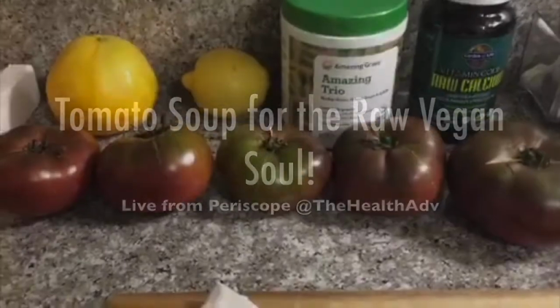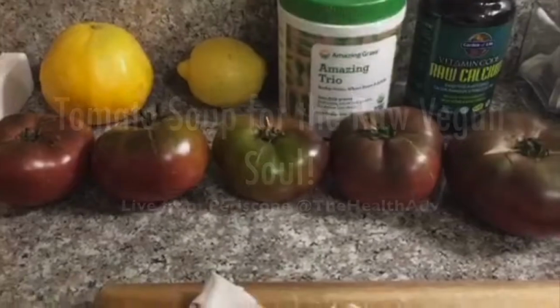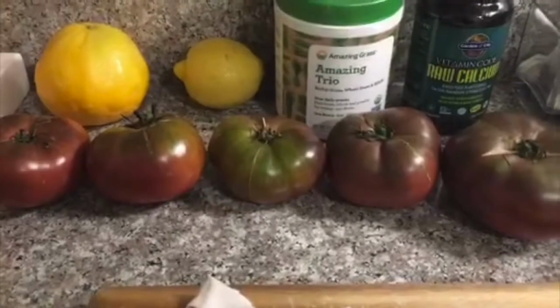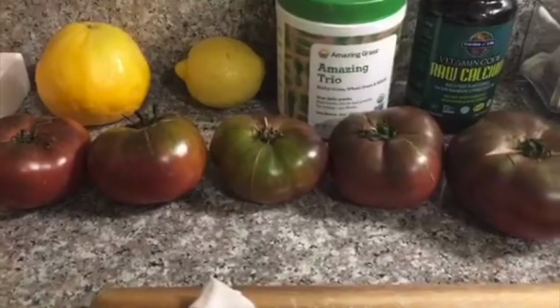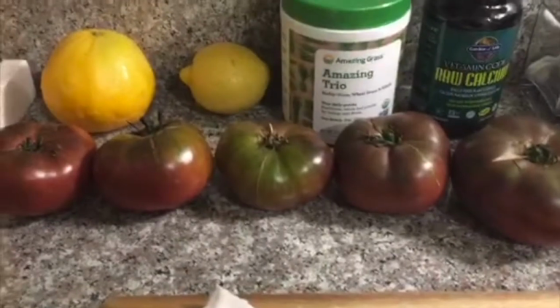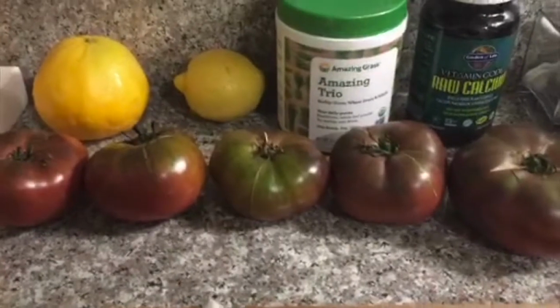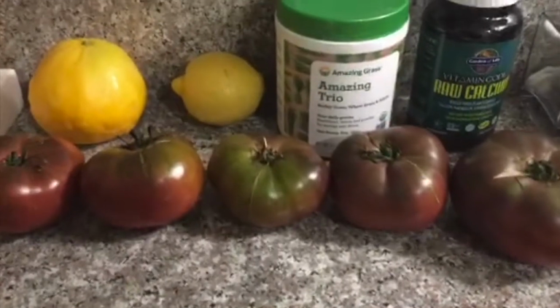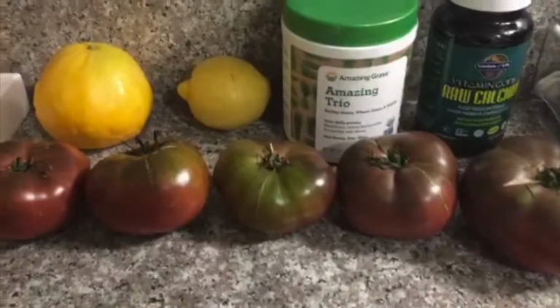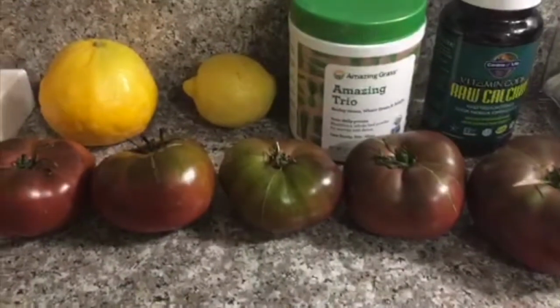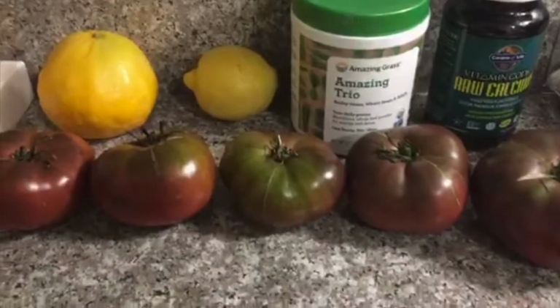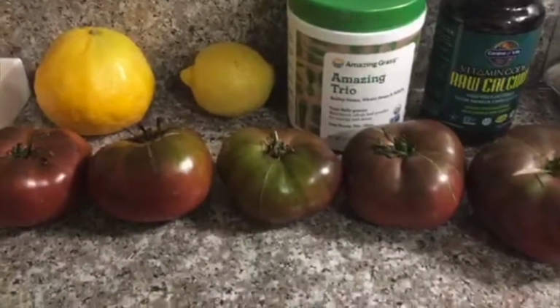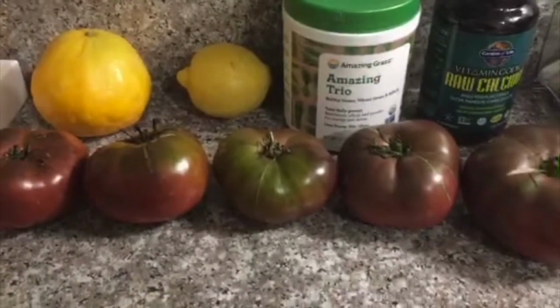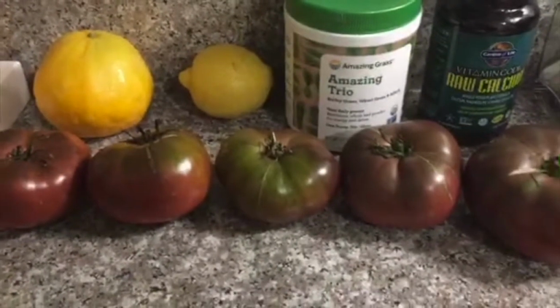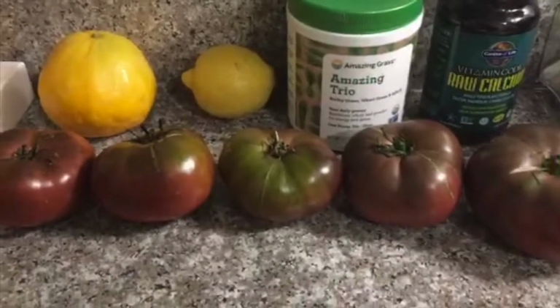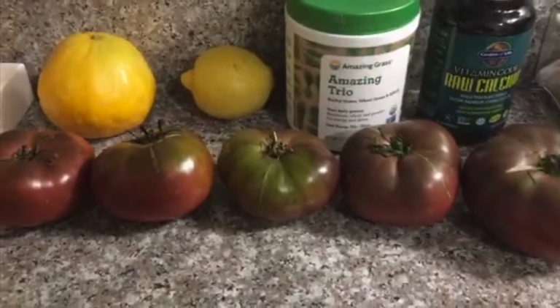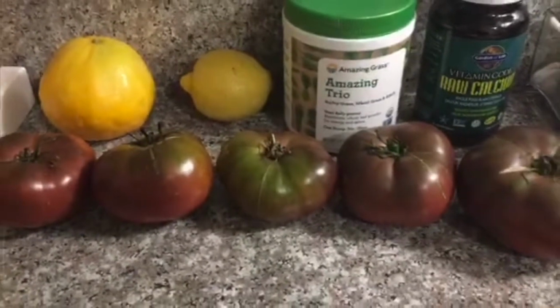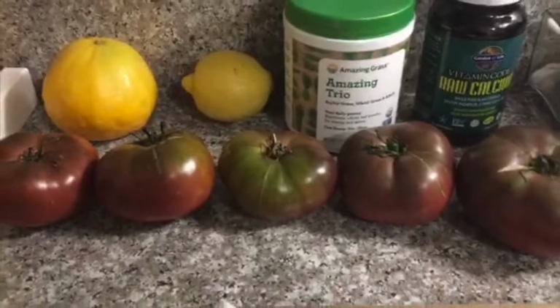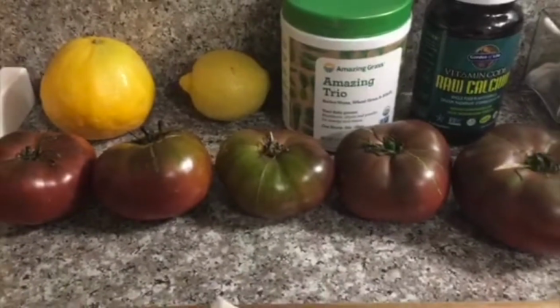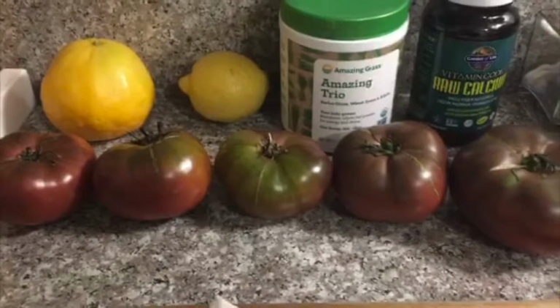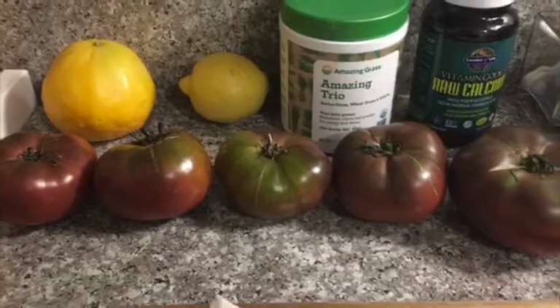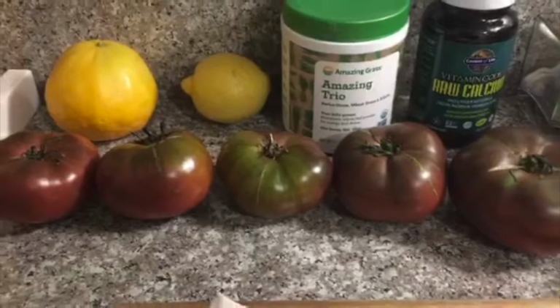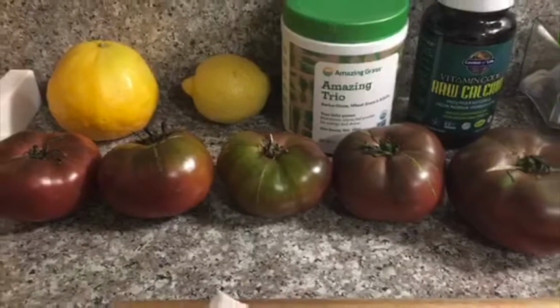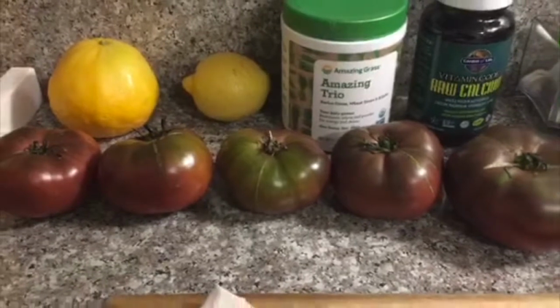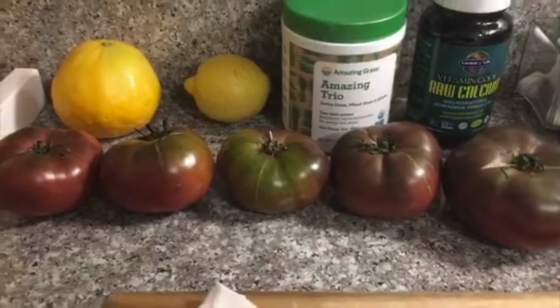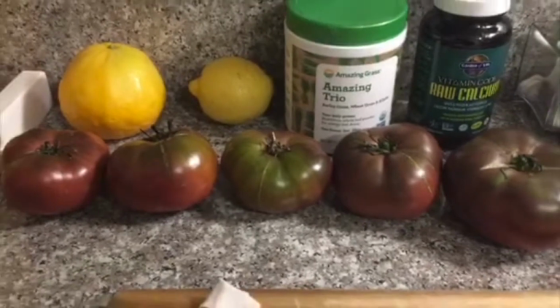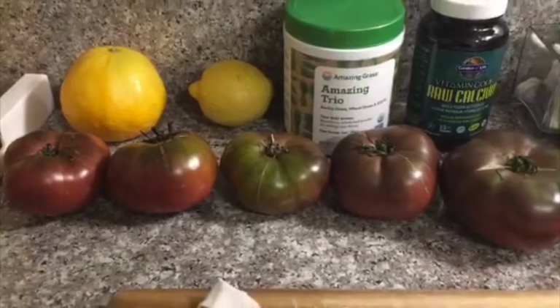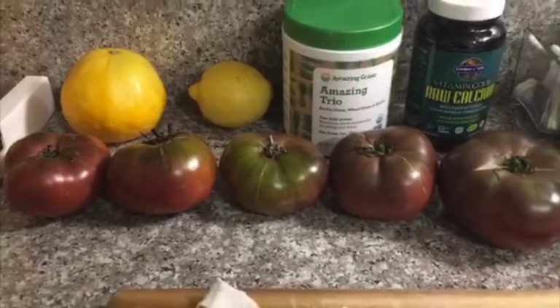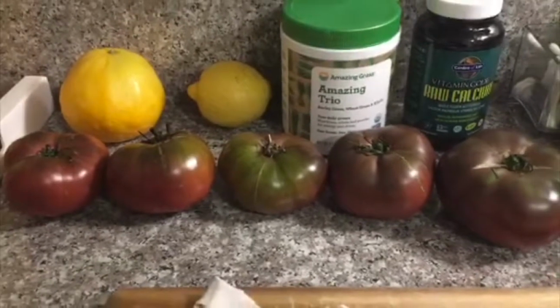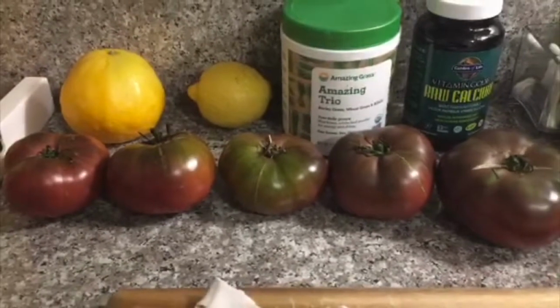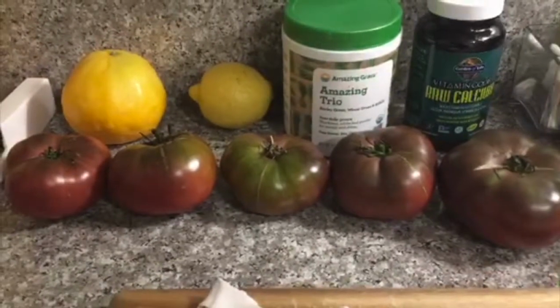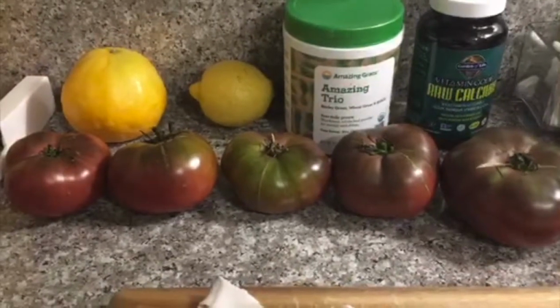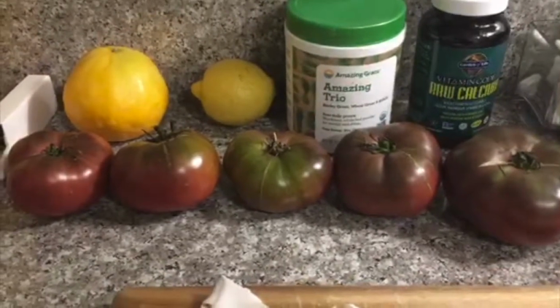Hey everyone! Ellery the health adventurer here. Welcome to the kitchen!